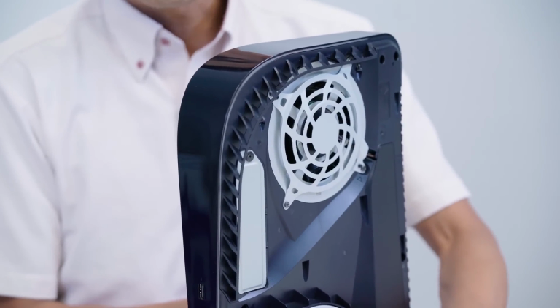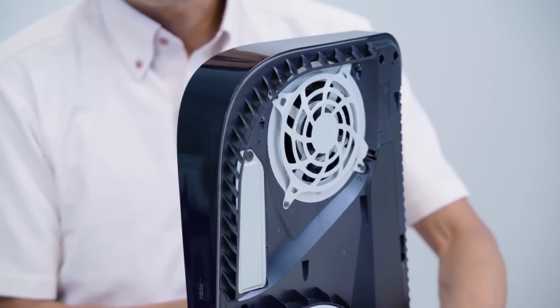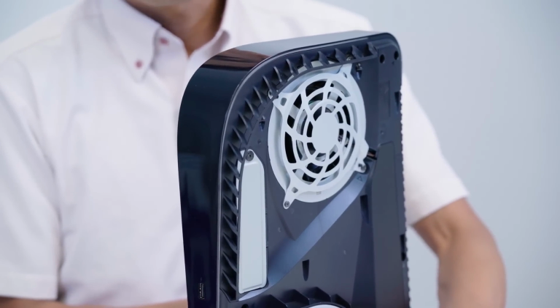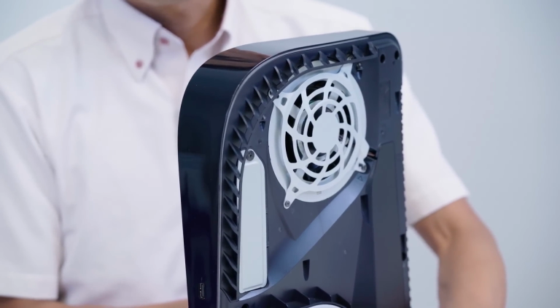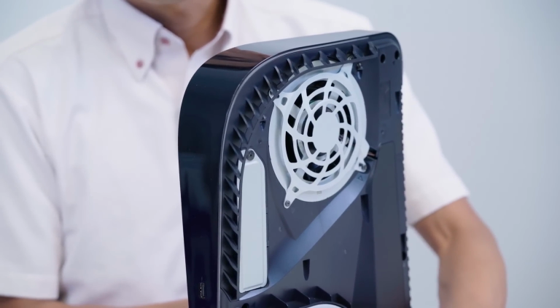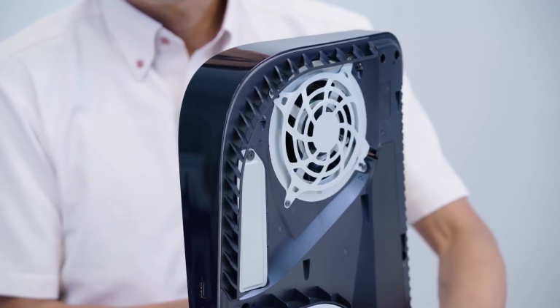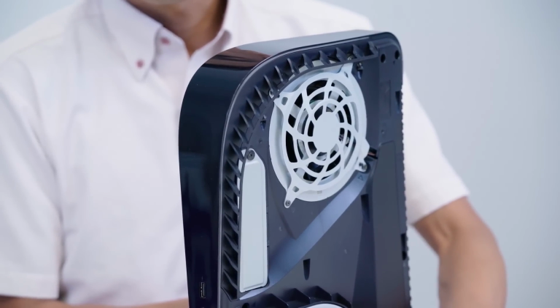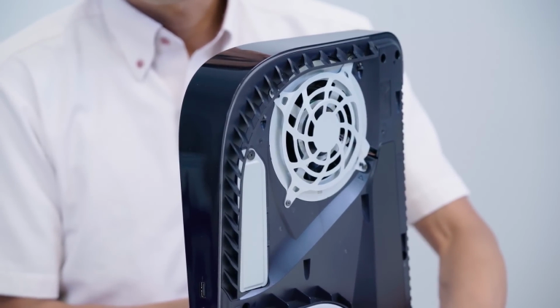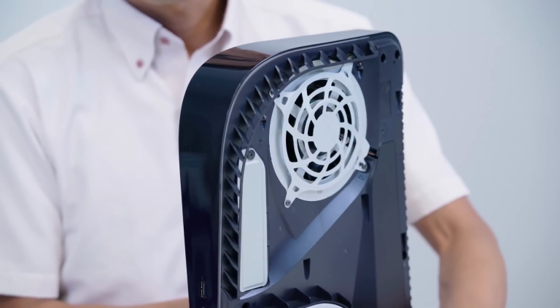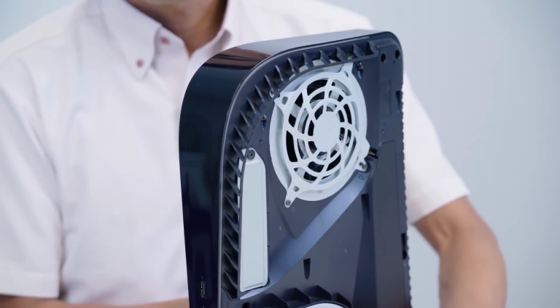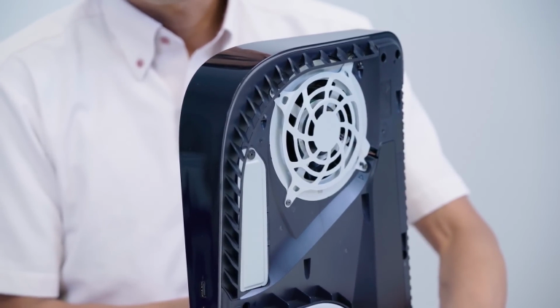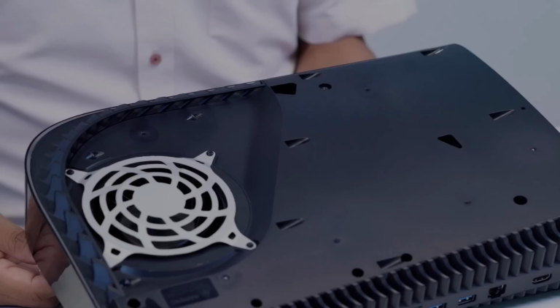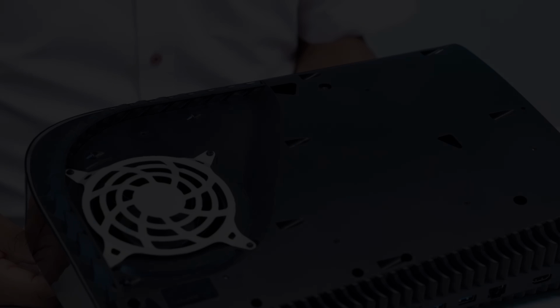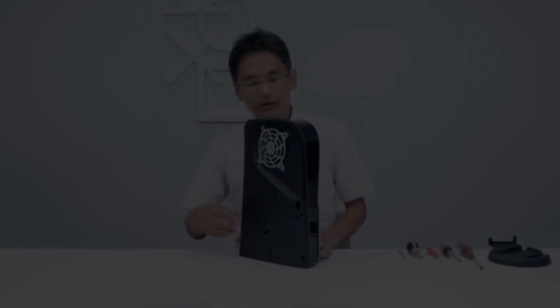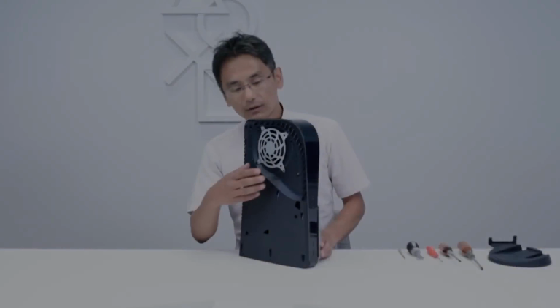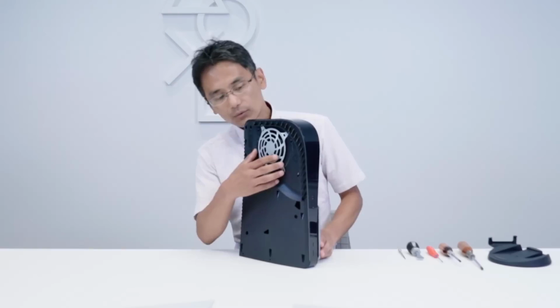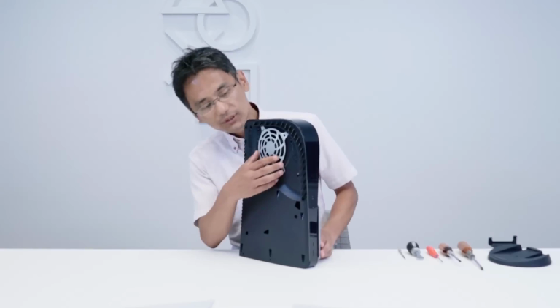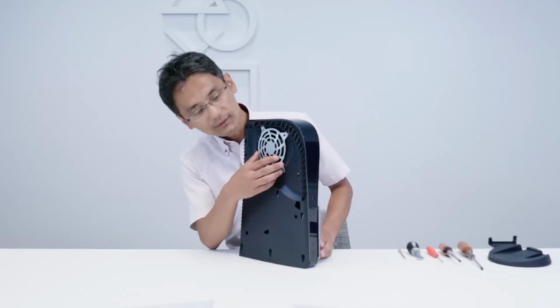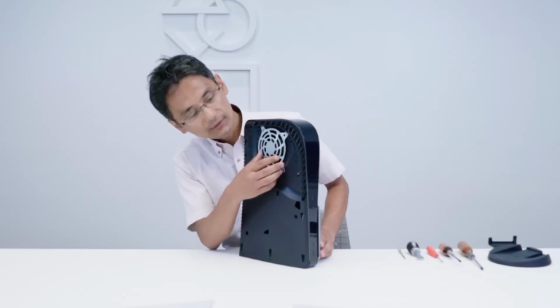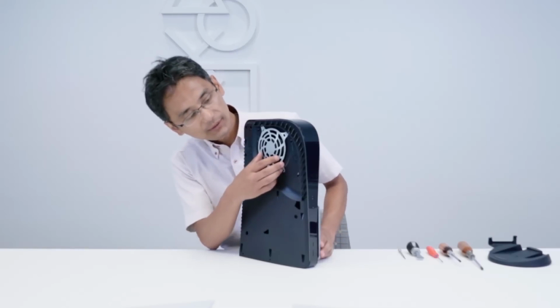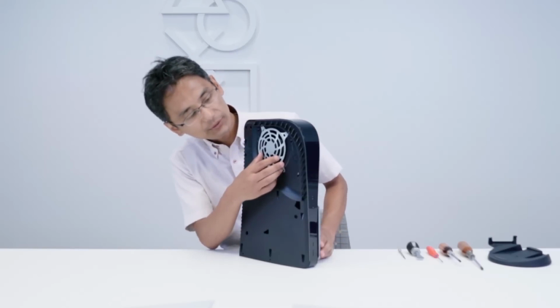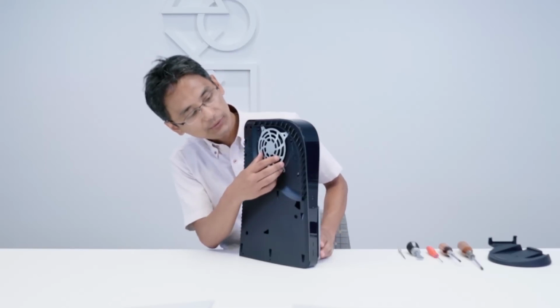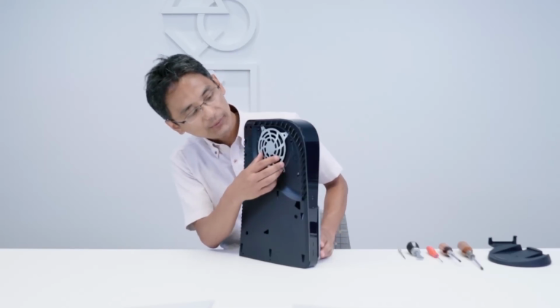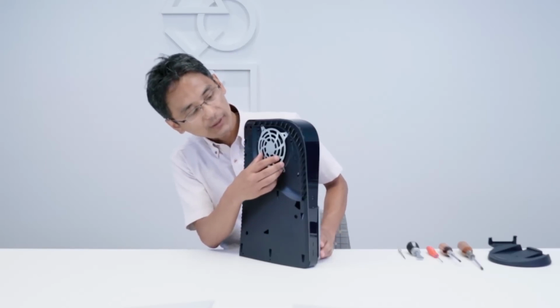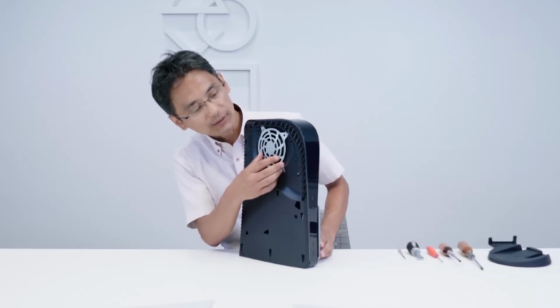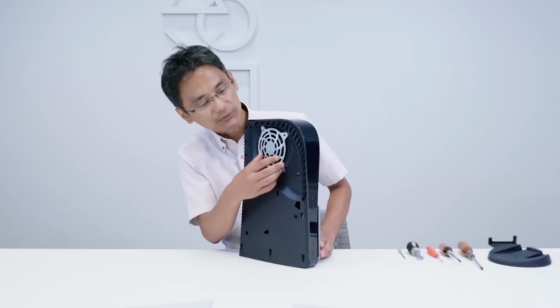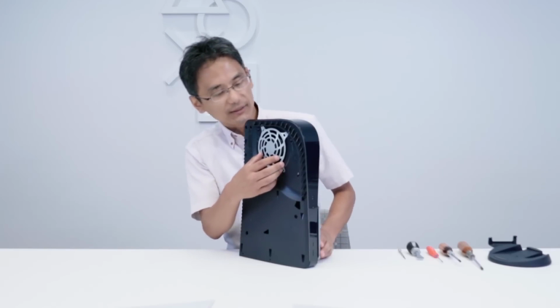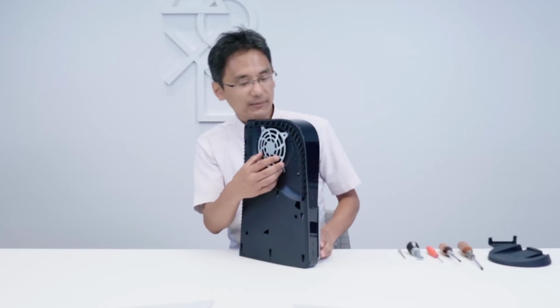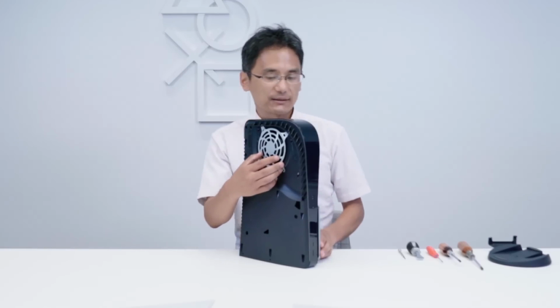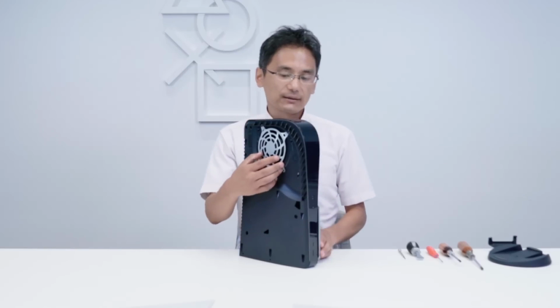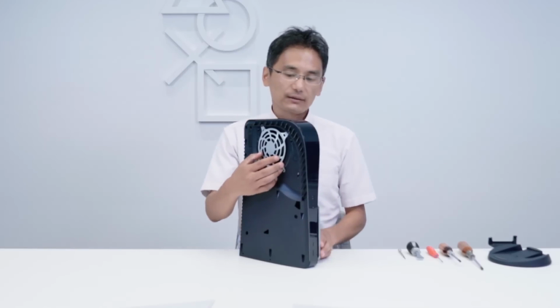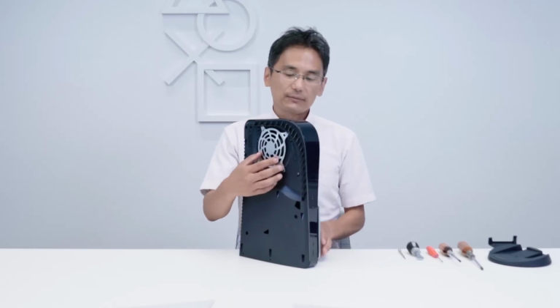I'm excited — I feel like I'm going to buy so many plates for my console. Probably the first thing I'll do is get matte black side plates and have it looking clean next to my TV.